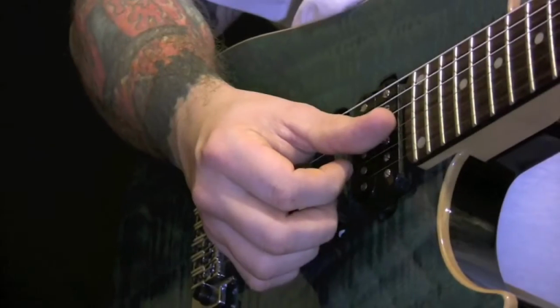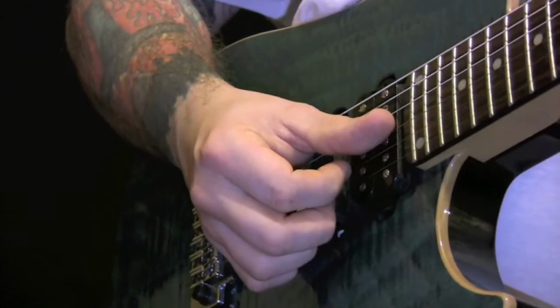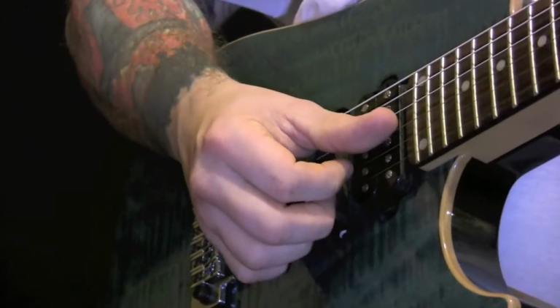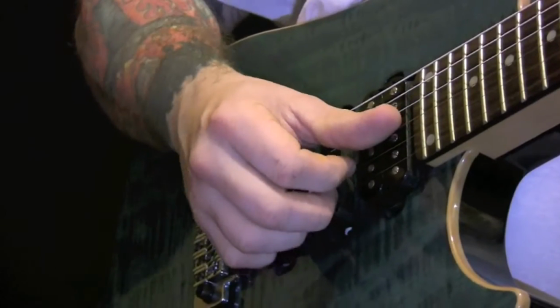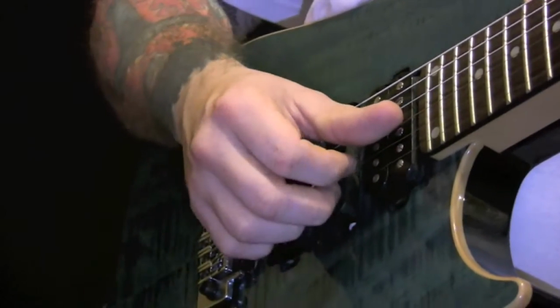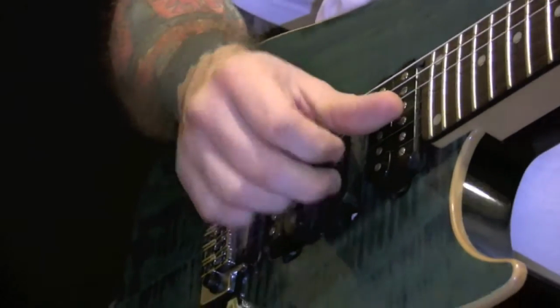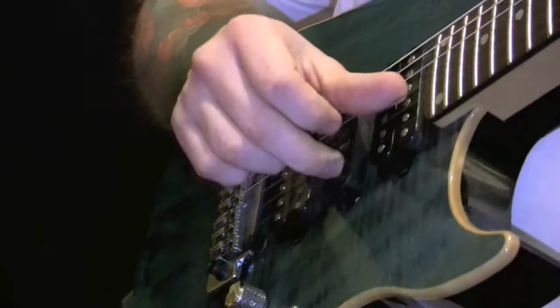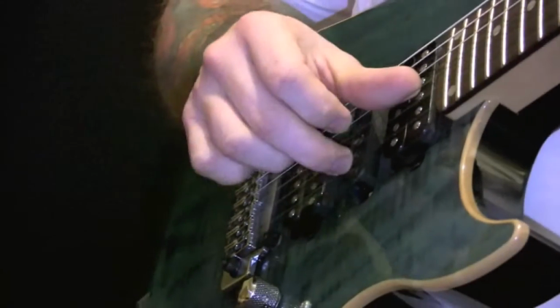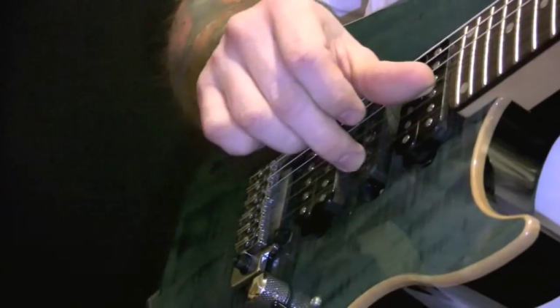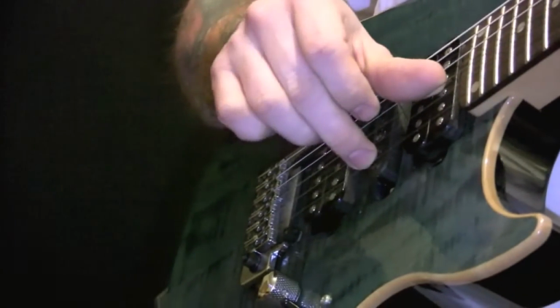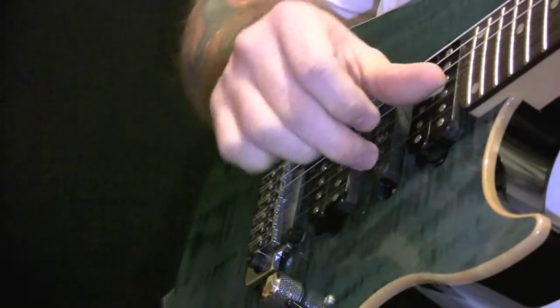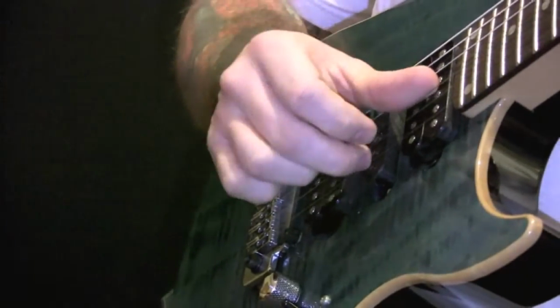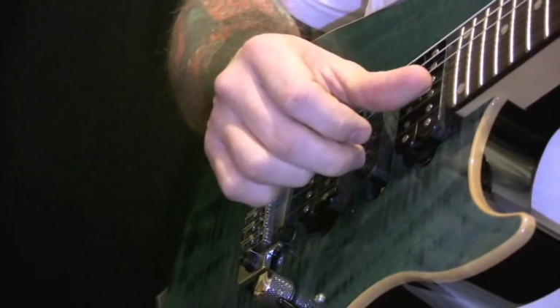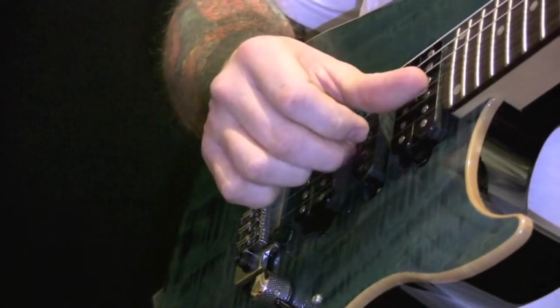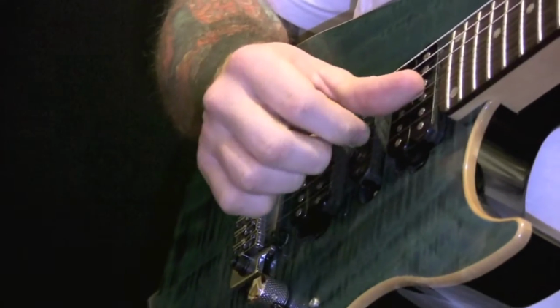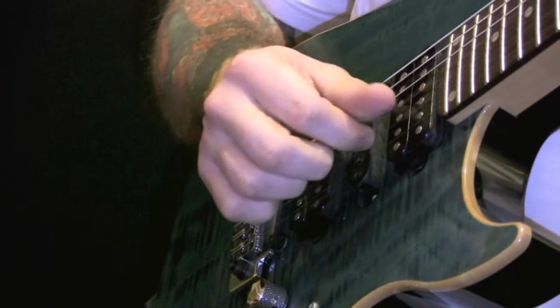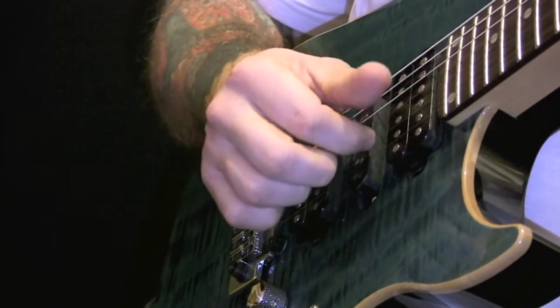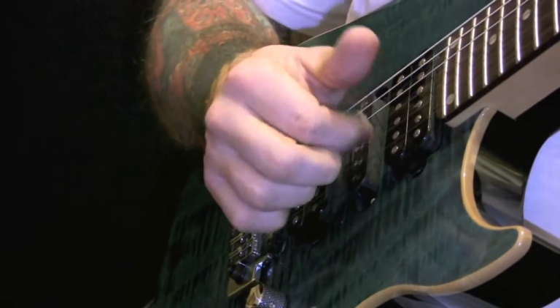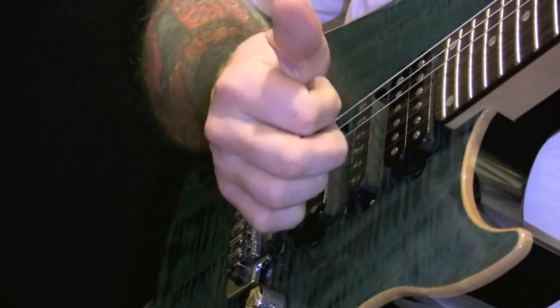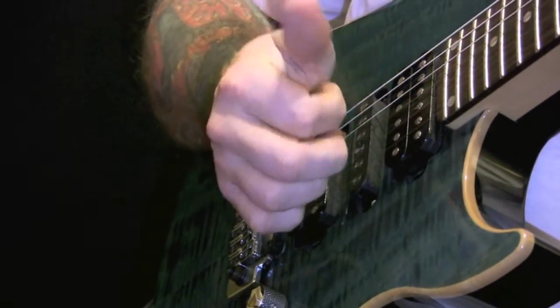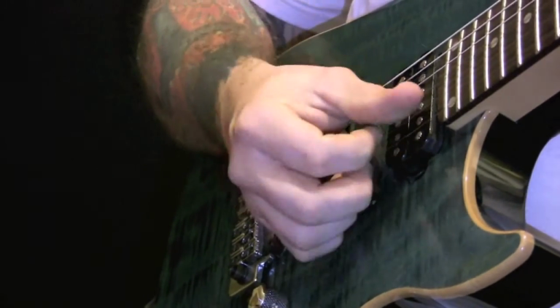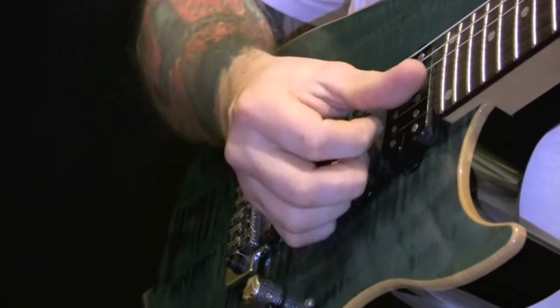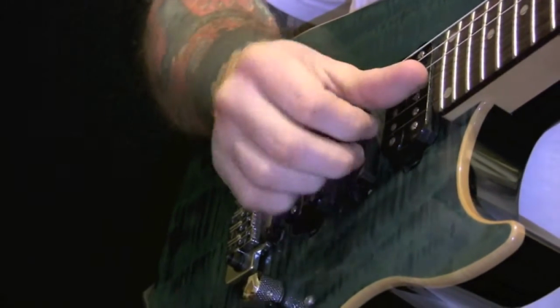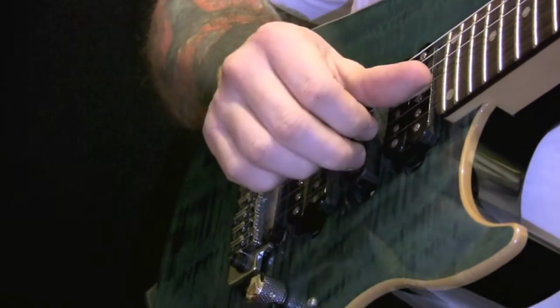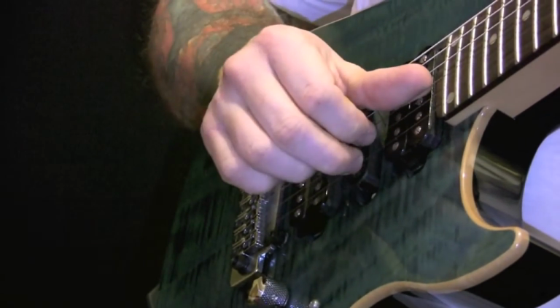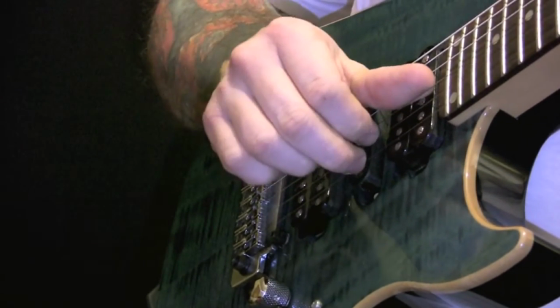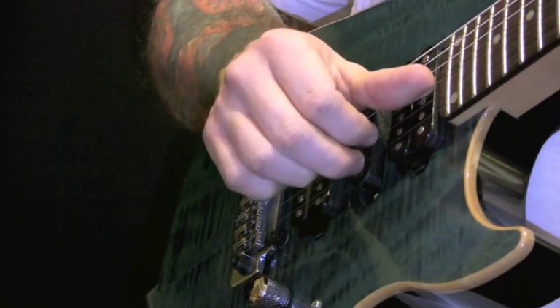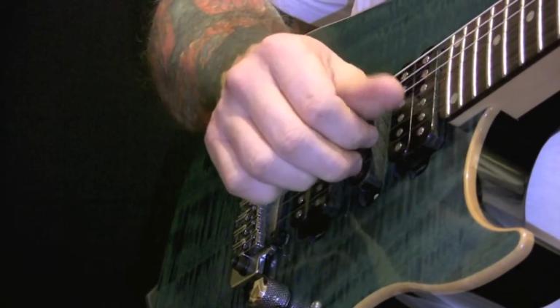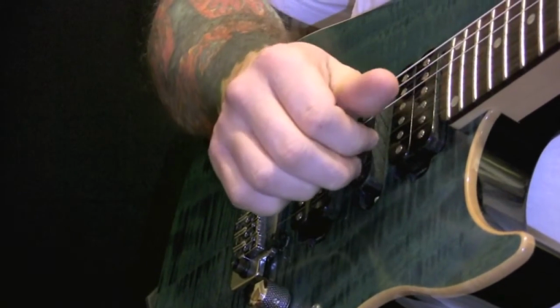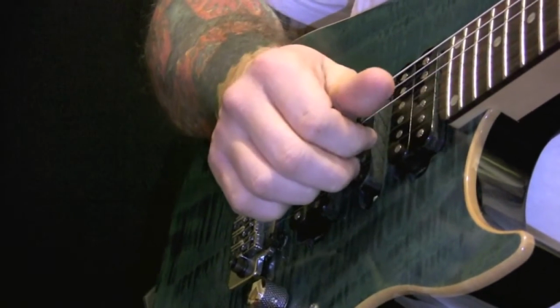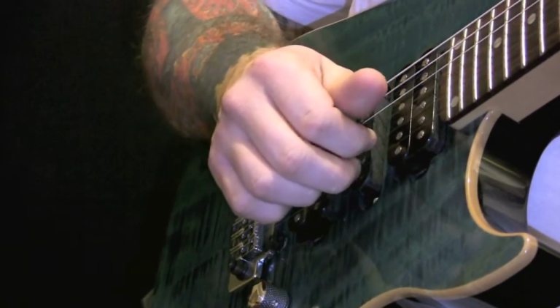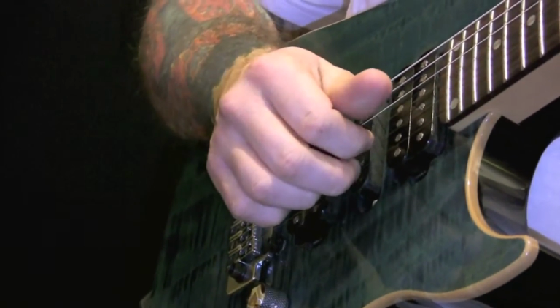For the right hand, we're picking on the high E string first, and then we're going to the G string and the B string.